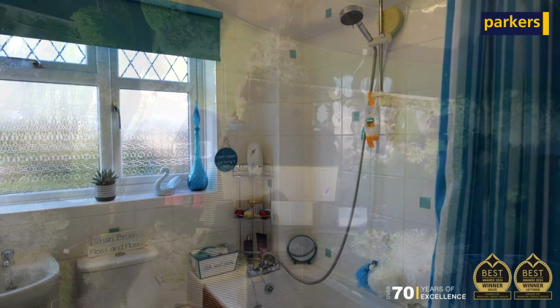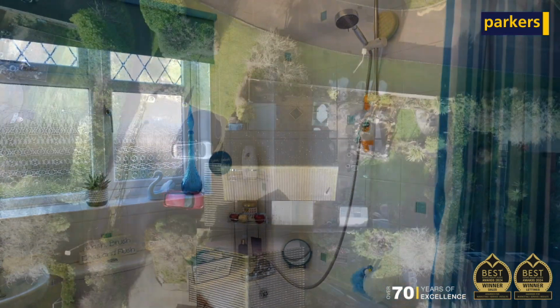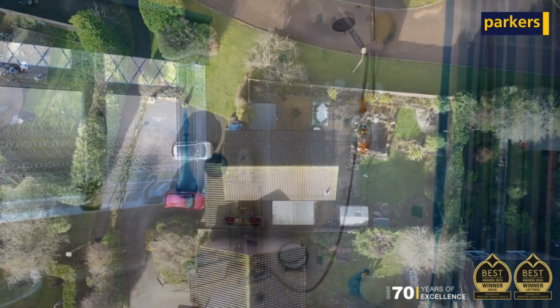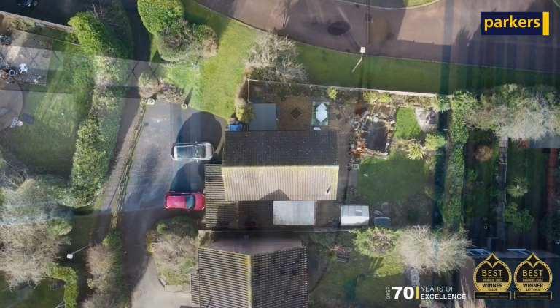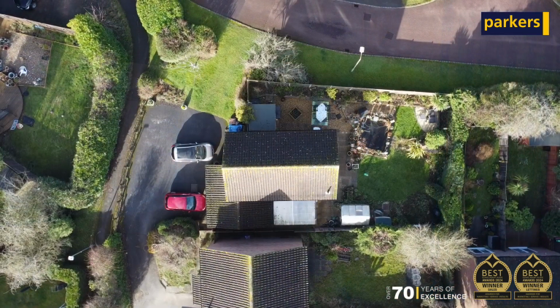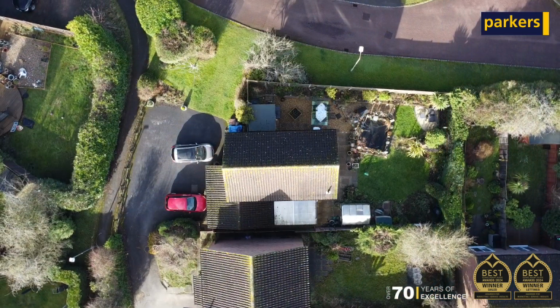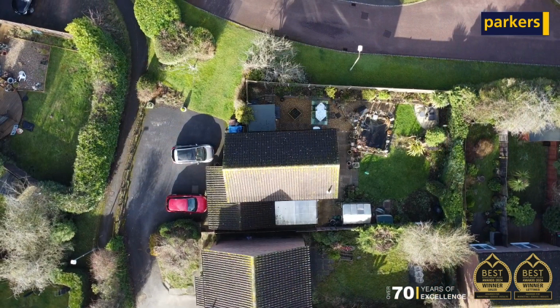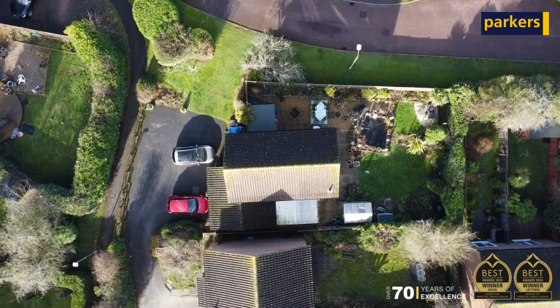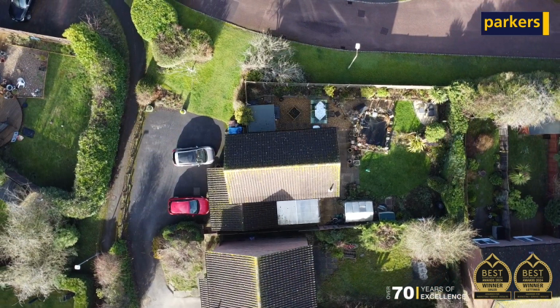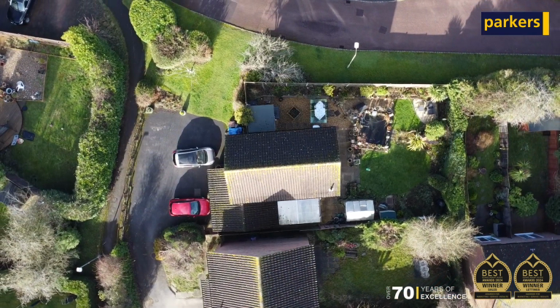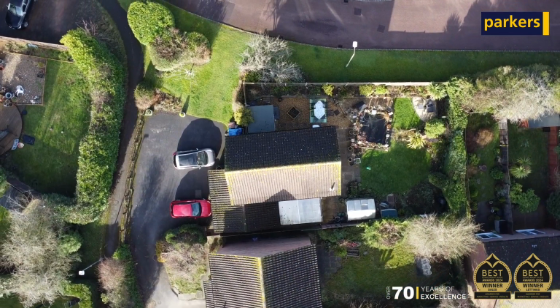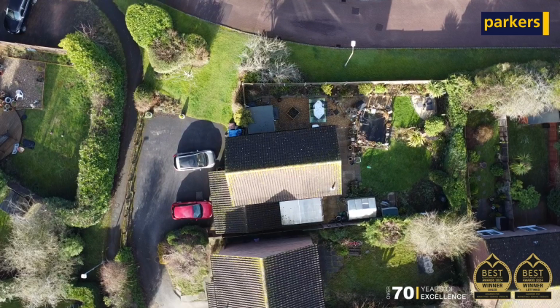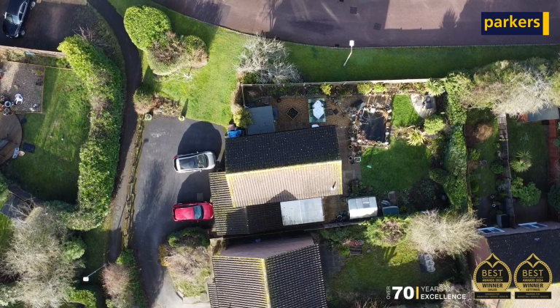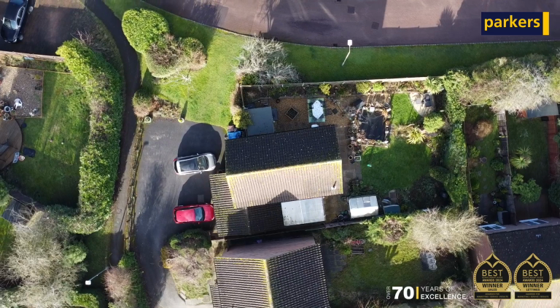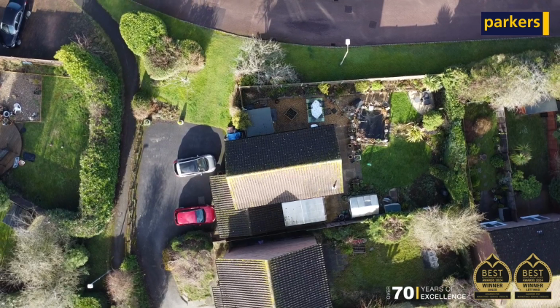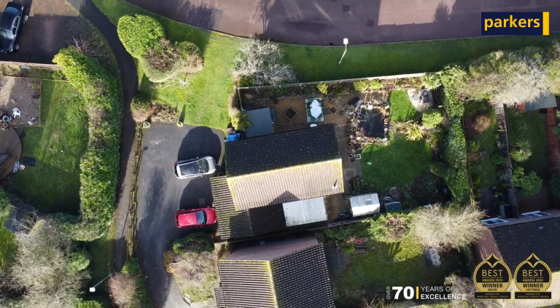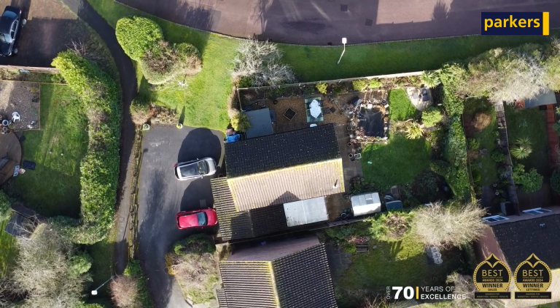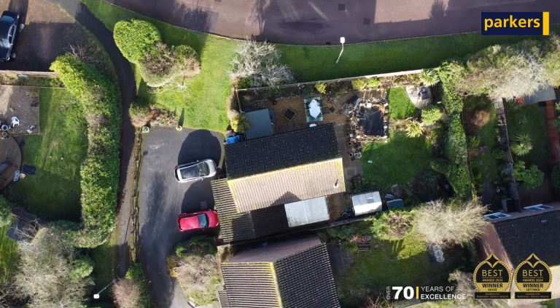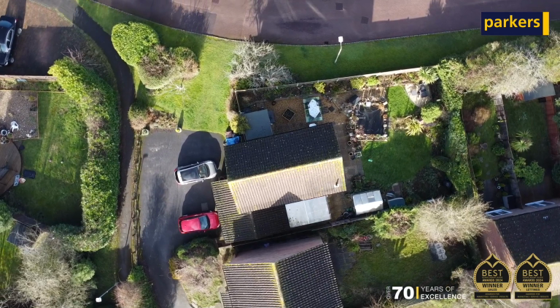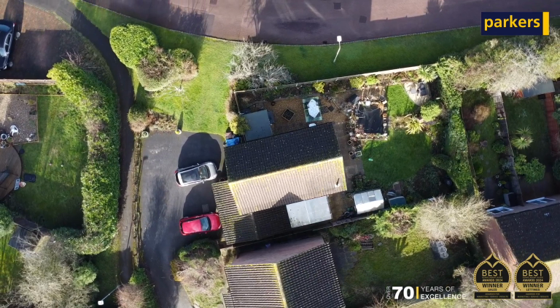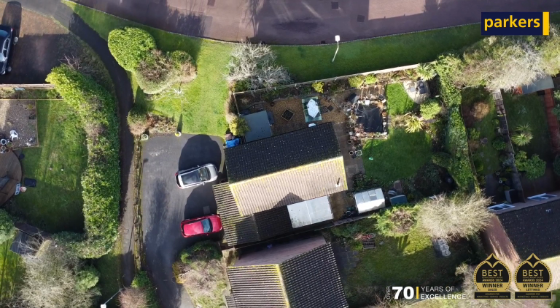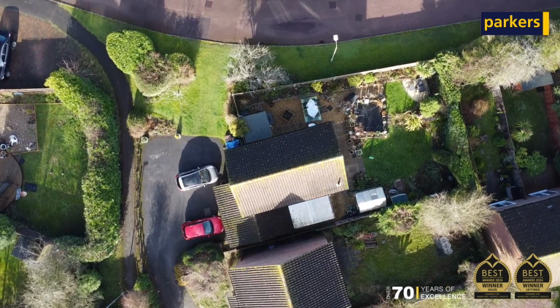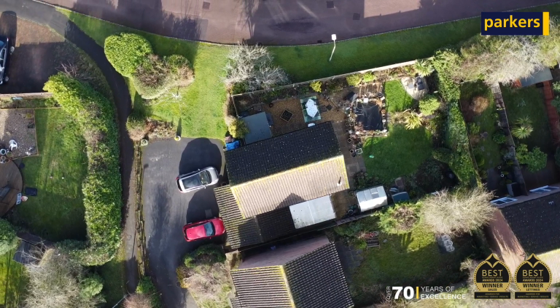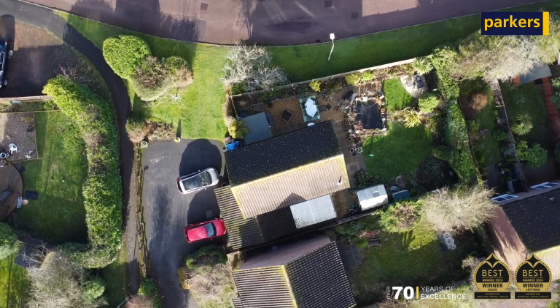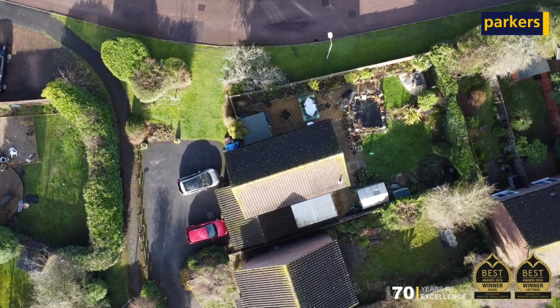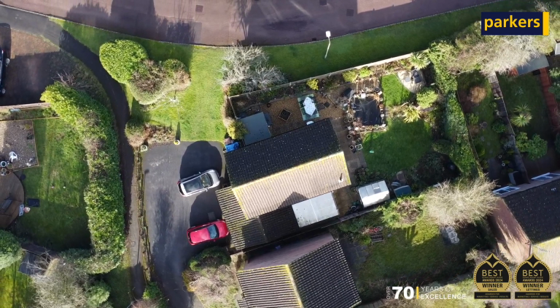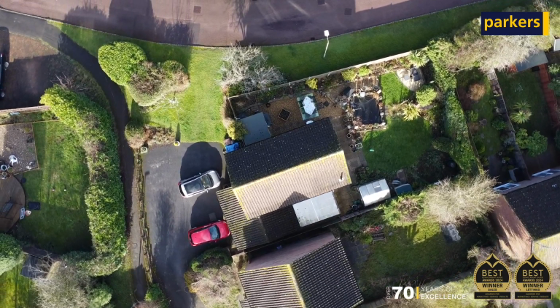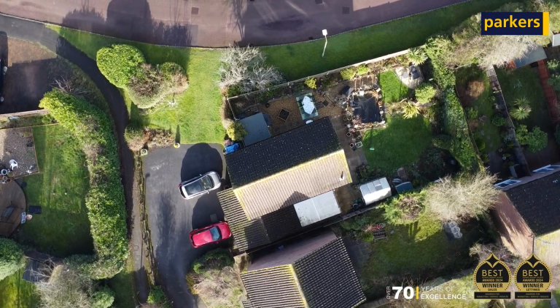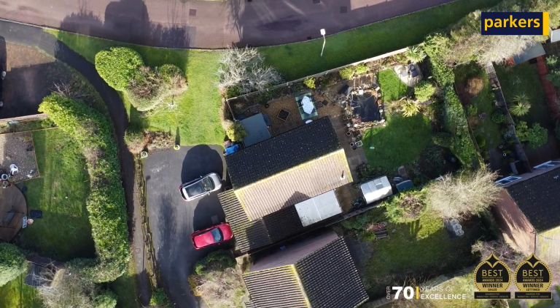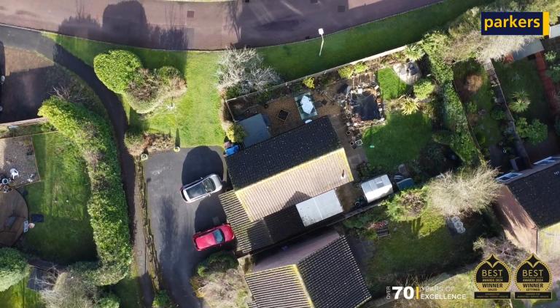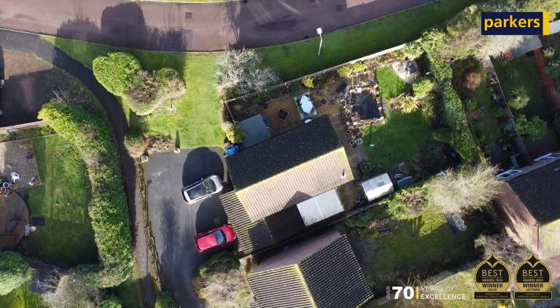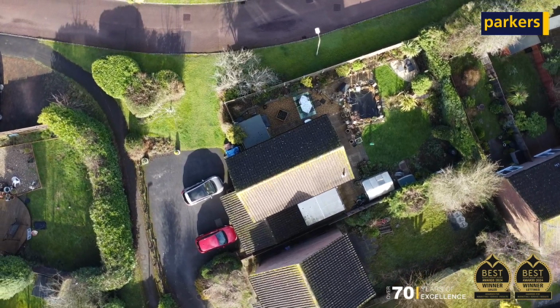Thanks to the large plot this property occupies, we have a great size rear garden, driveway parking for multiple cars, and a garage.